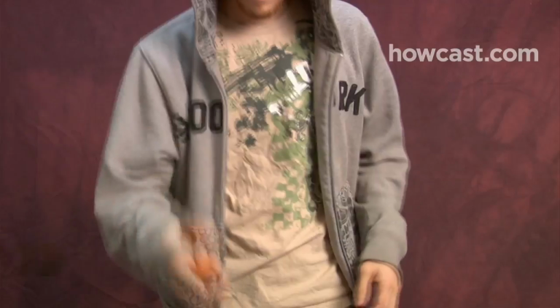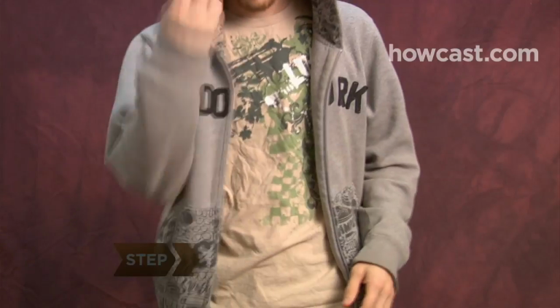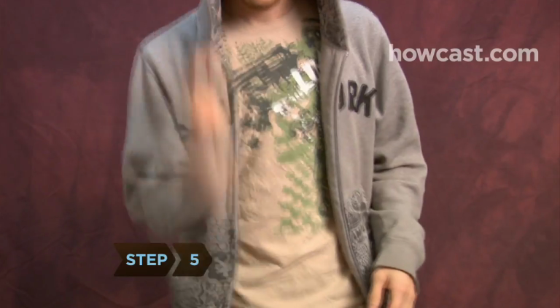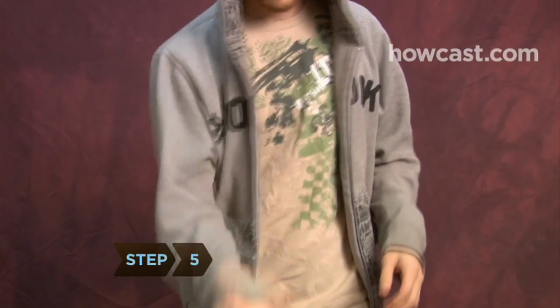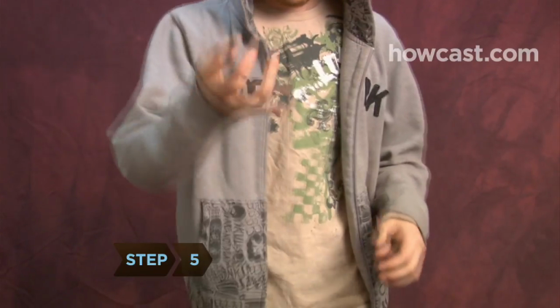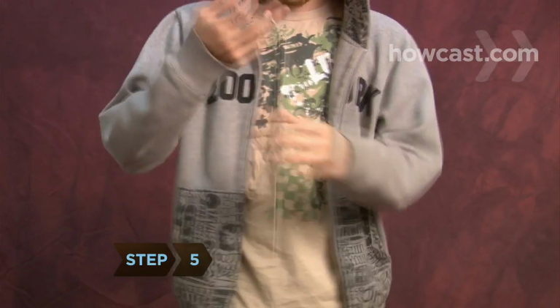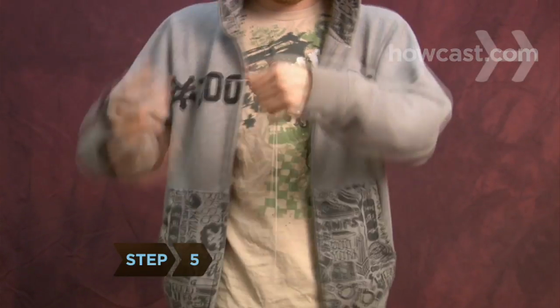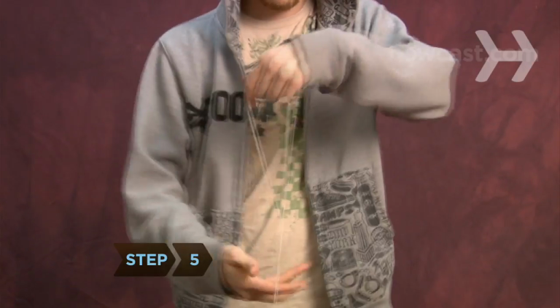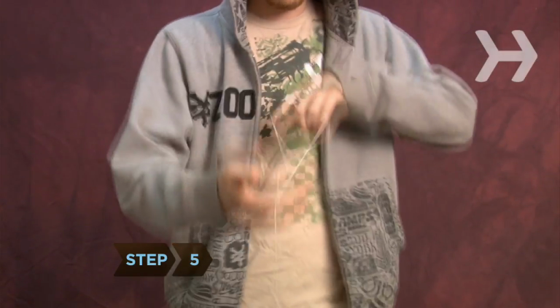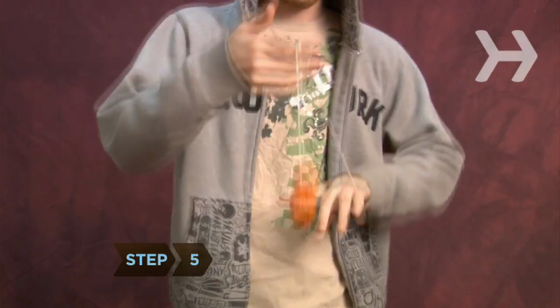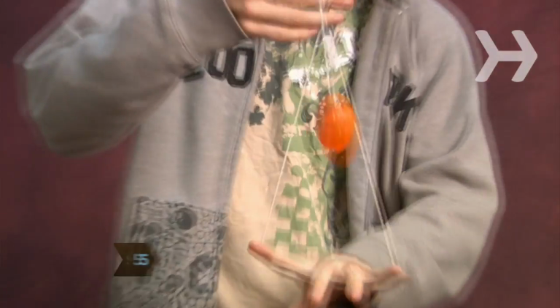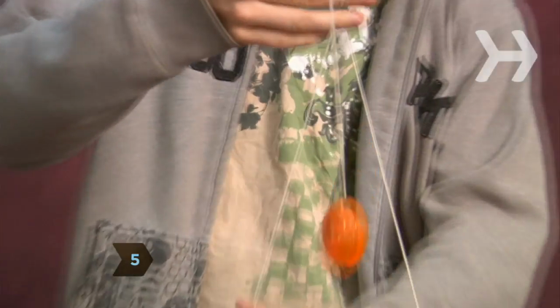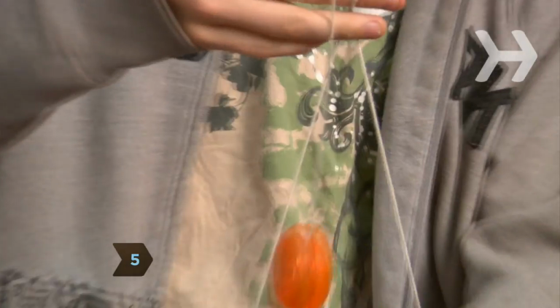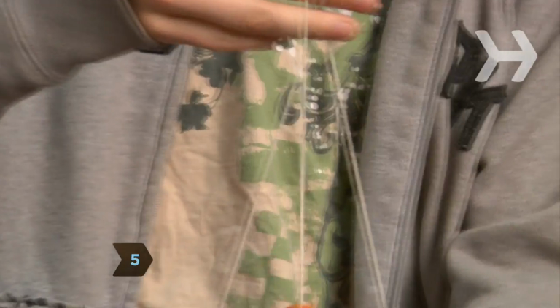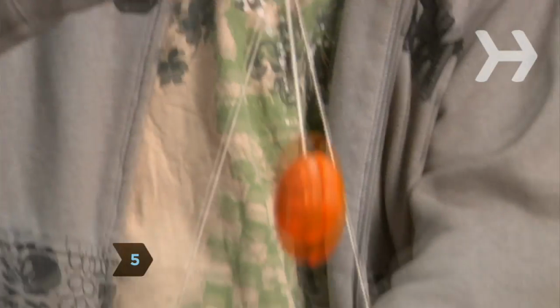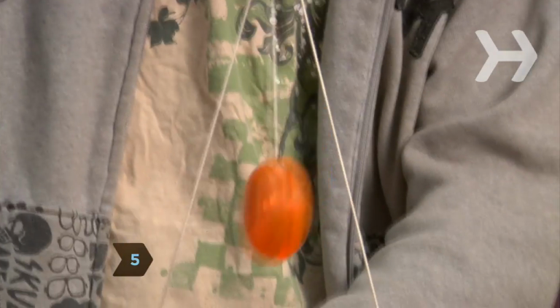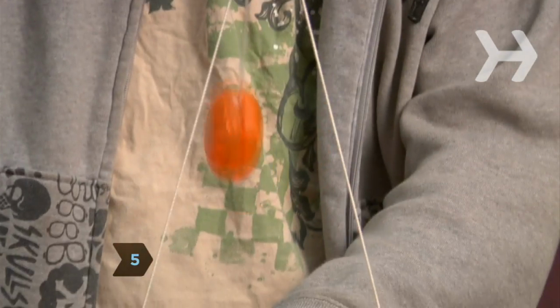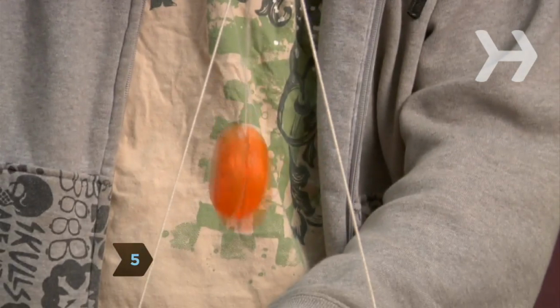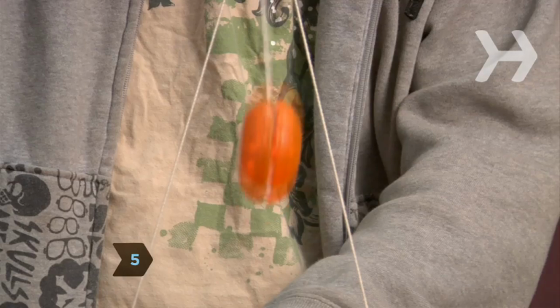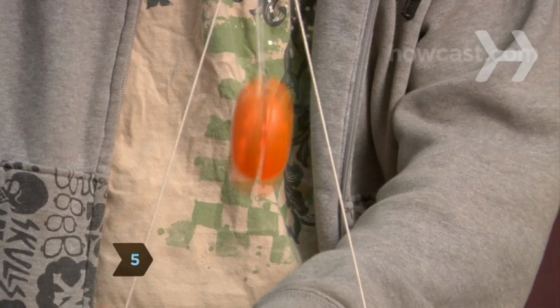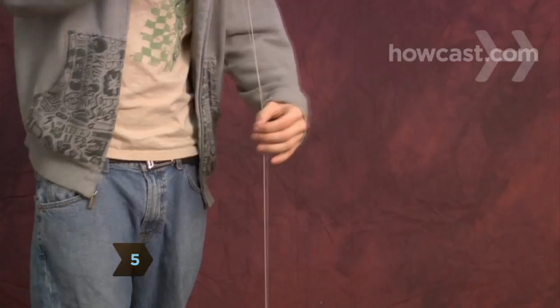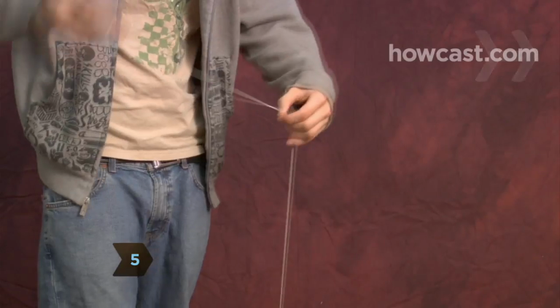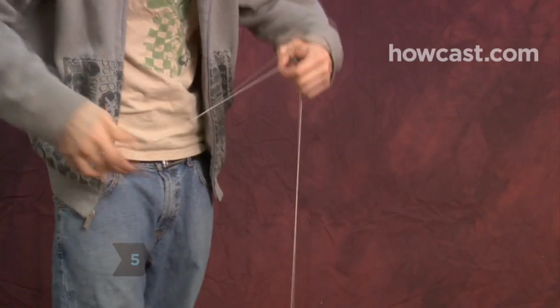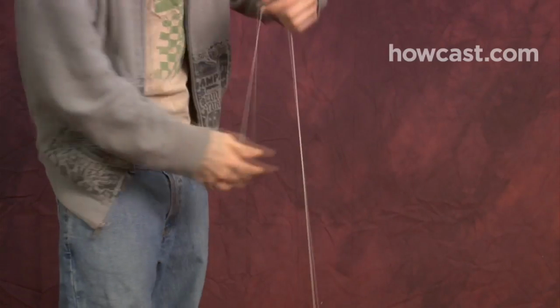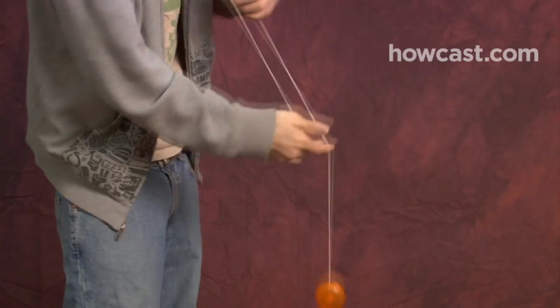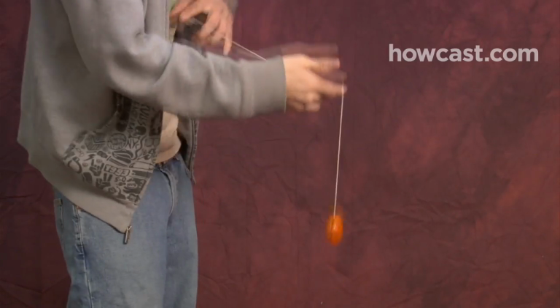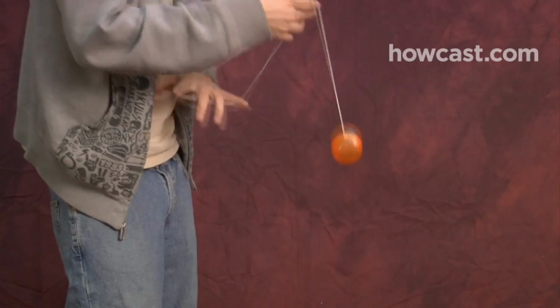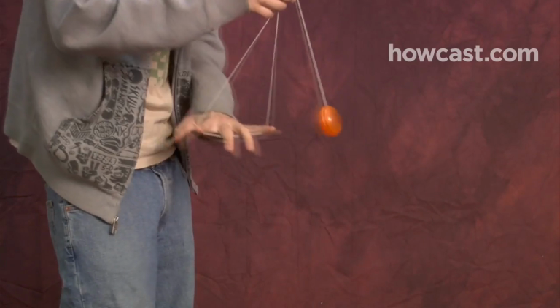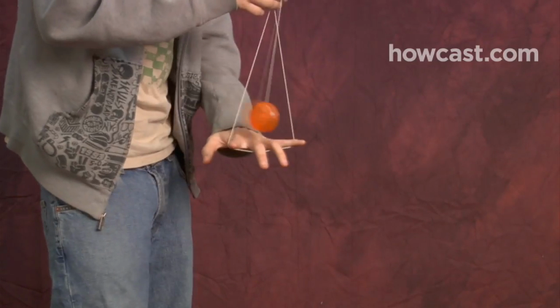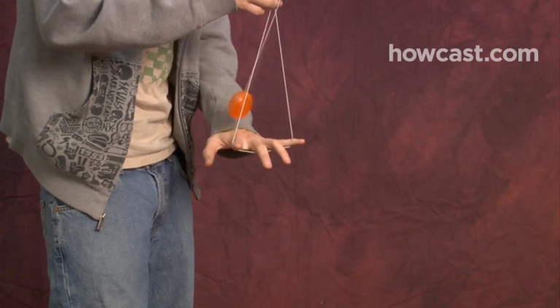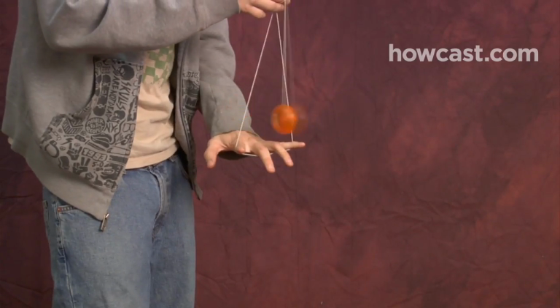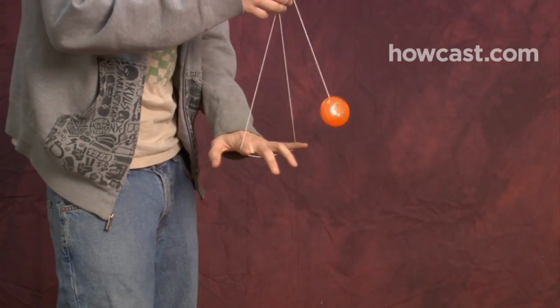Step 5. Give the yo-yo a jerk, let go of the string, and bring the yo-yo back to your hand to complete the cradle yo-yo trick.